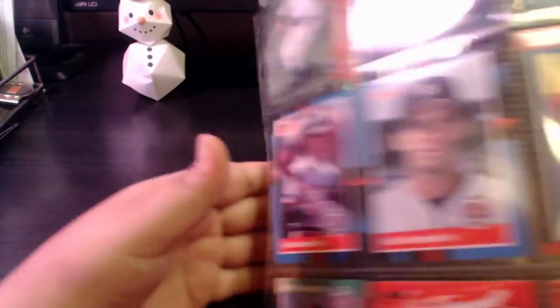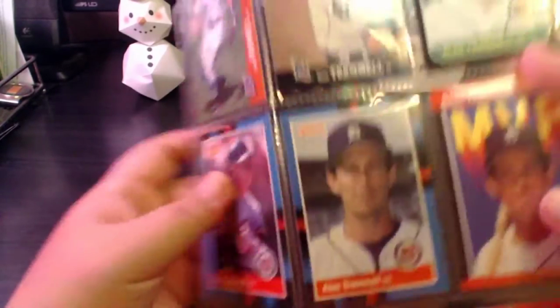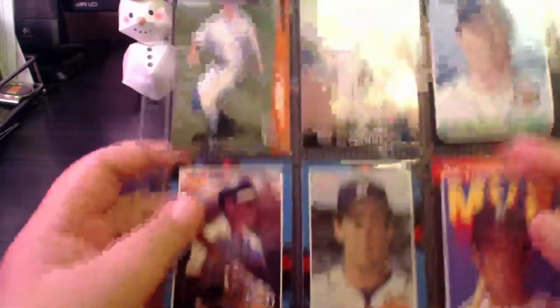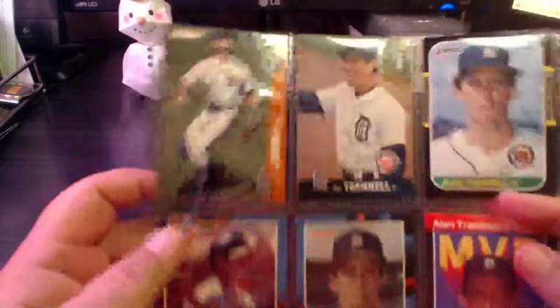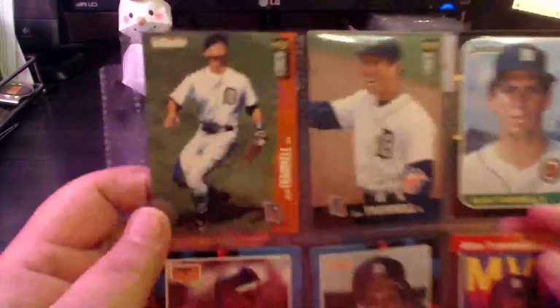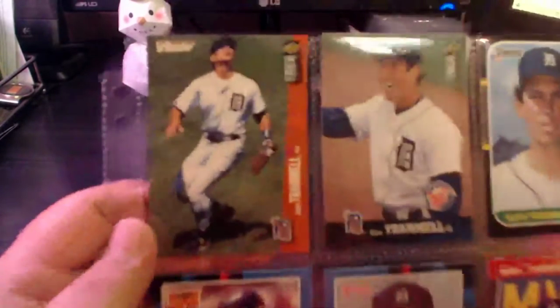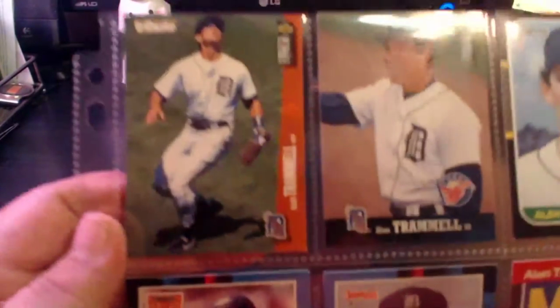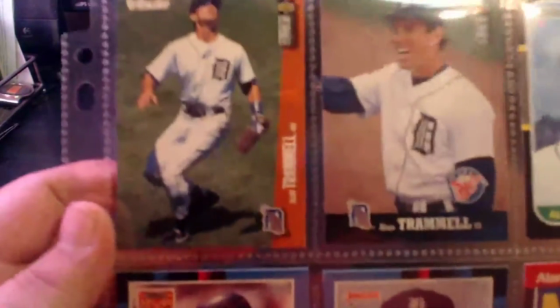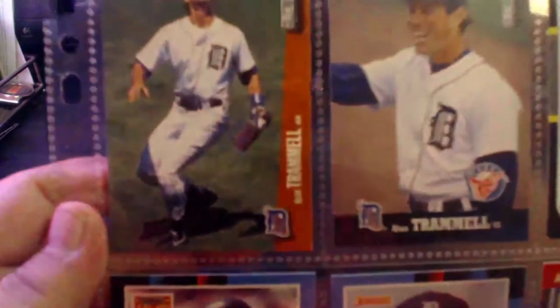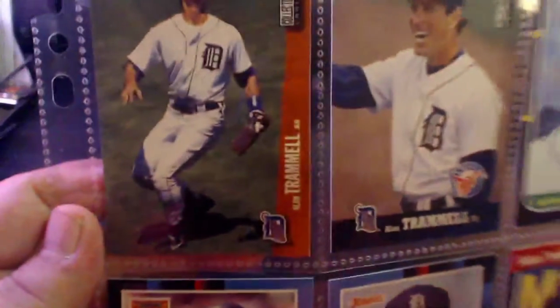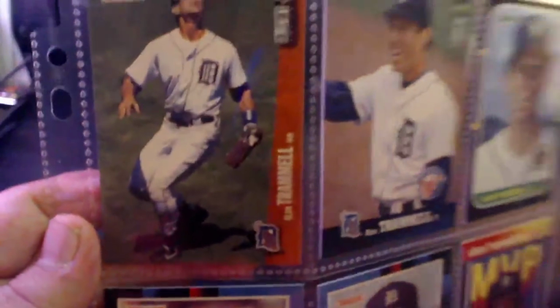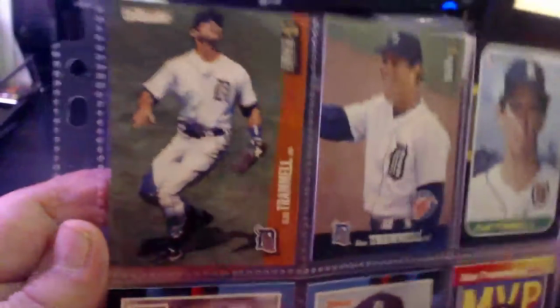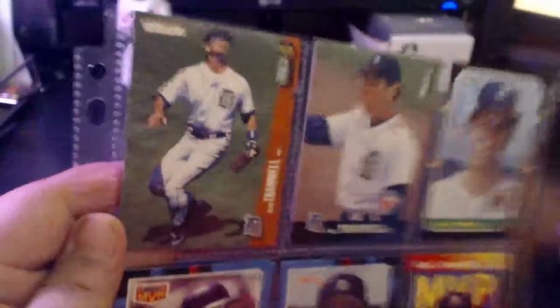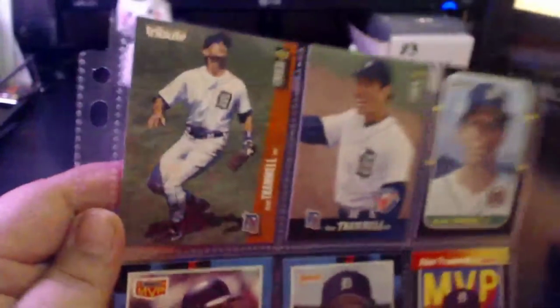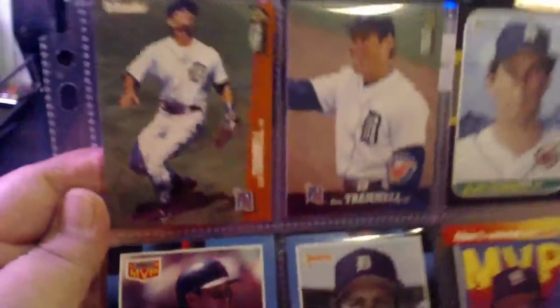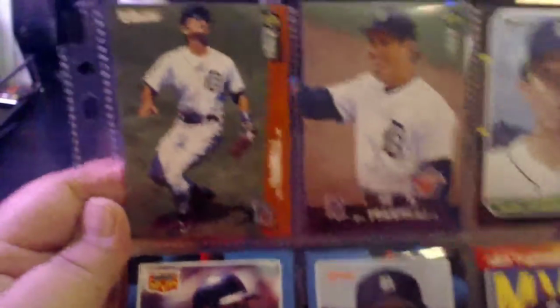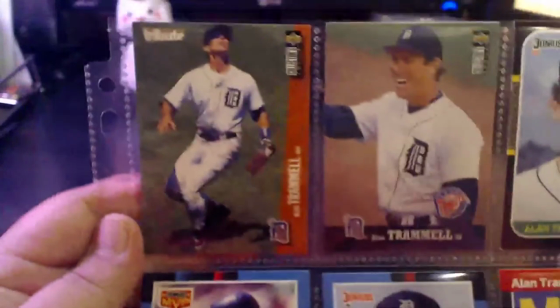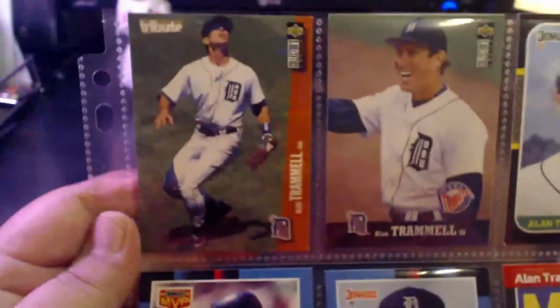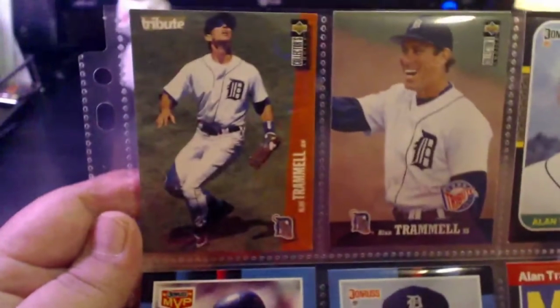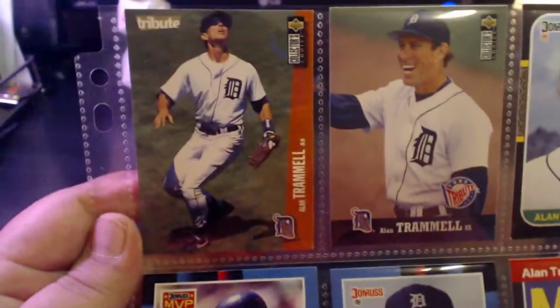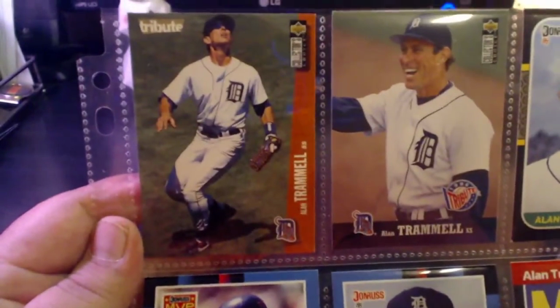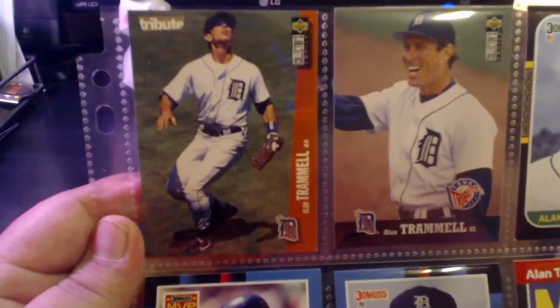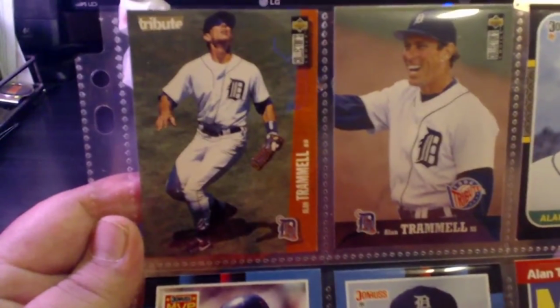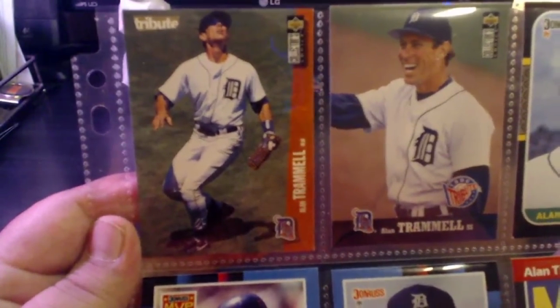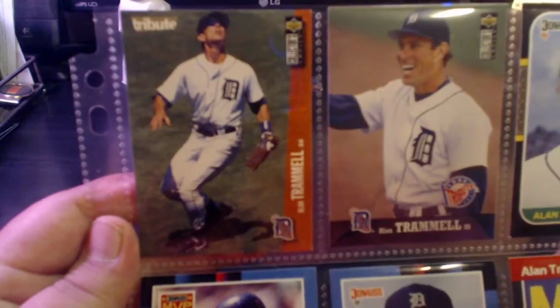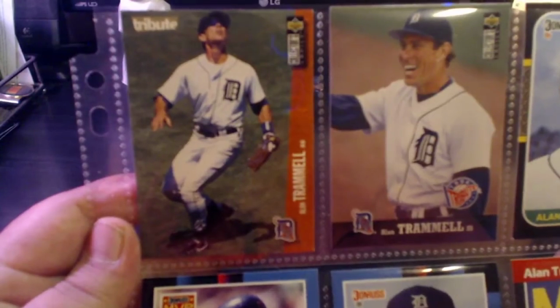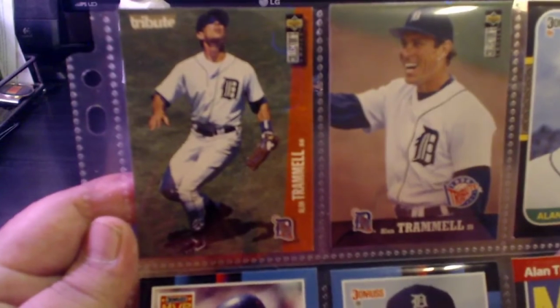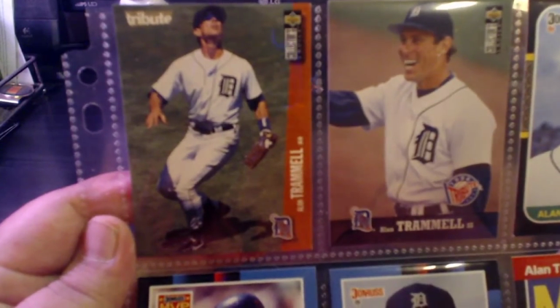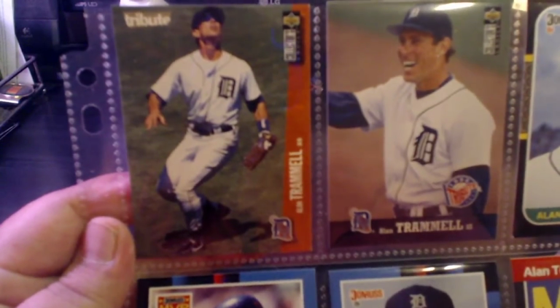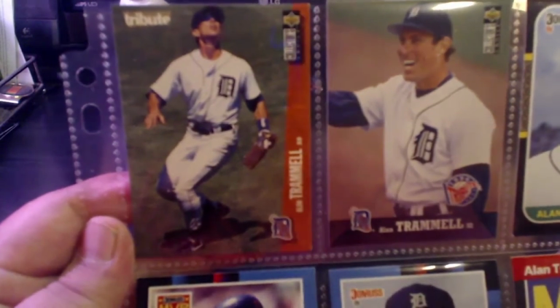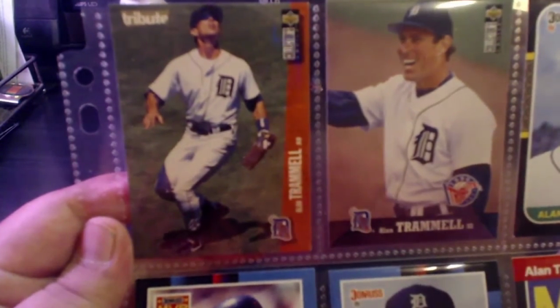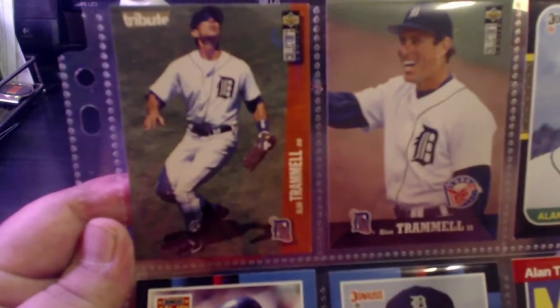We are talking about Mr. Alan Trammell. Alan Trammell — let's get the focus right and go through these cards real quick.